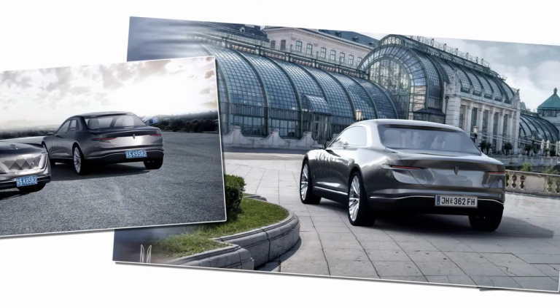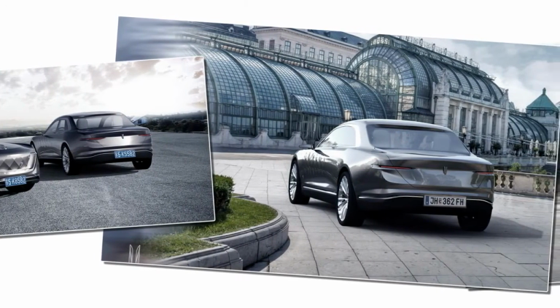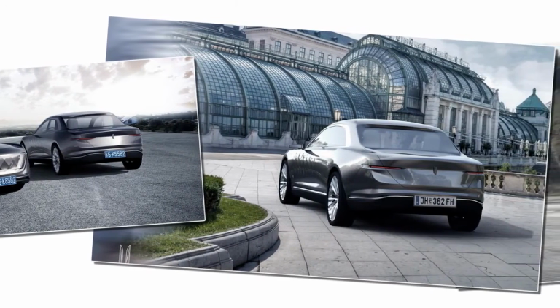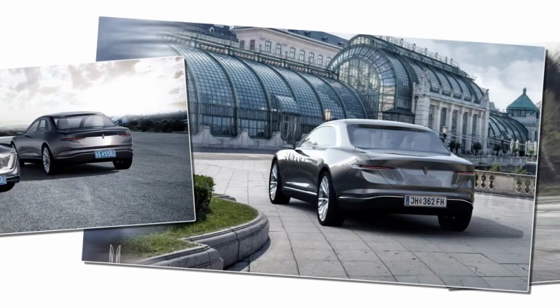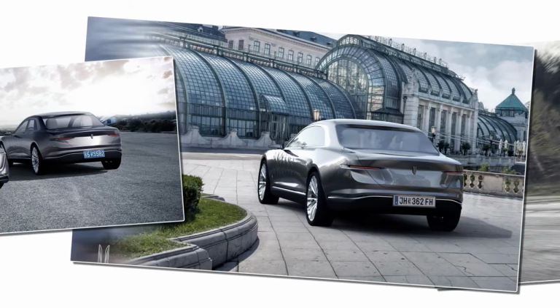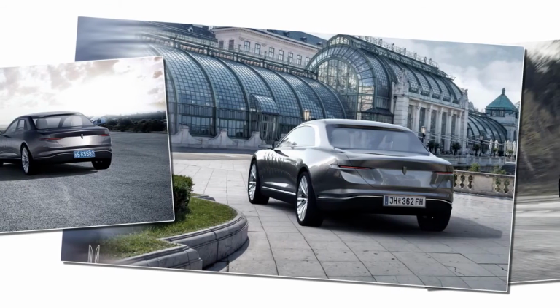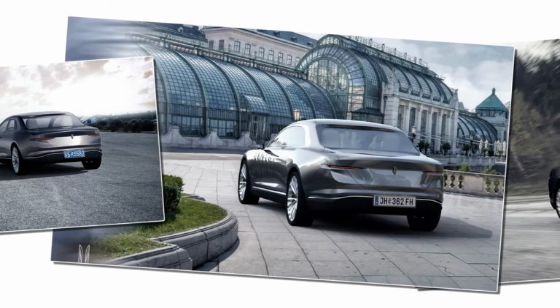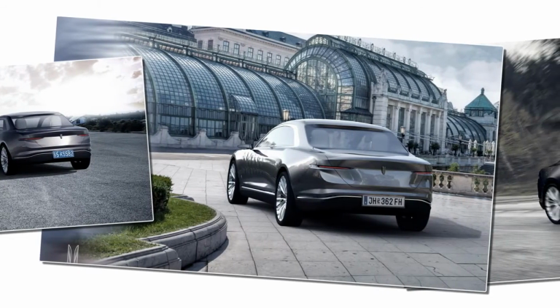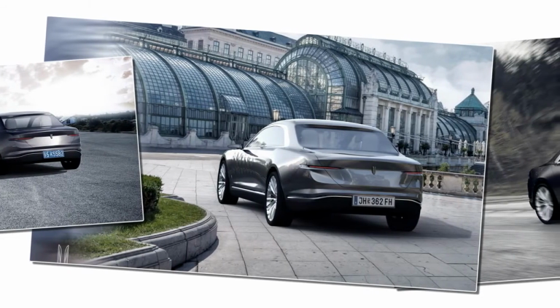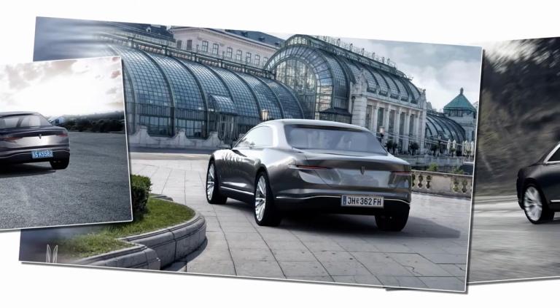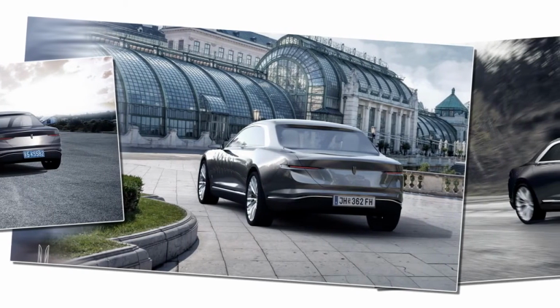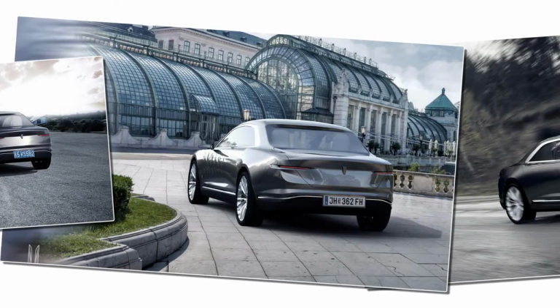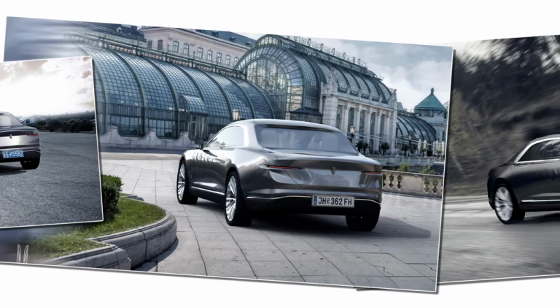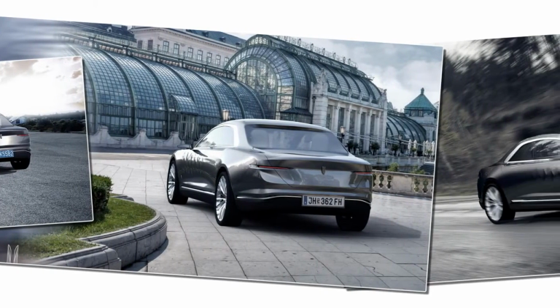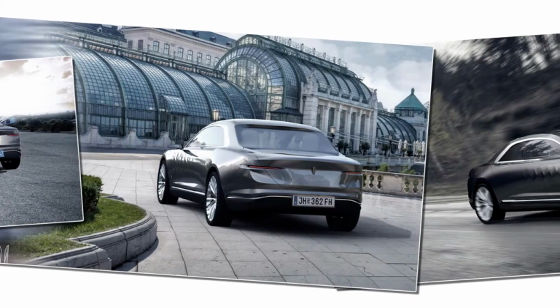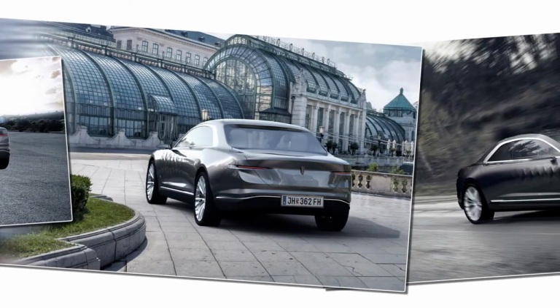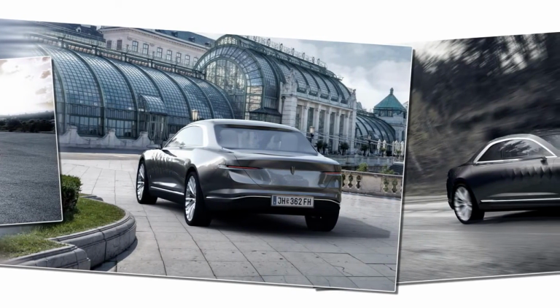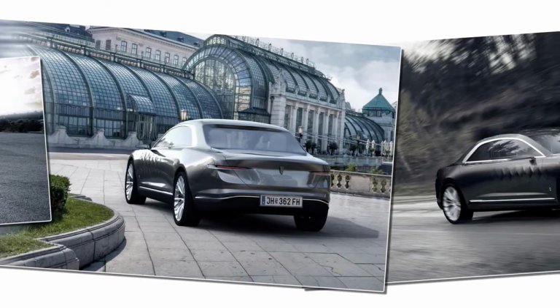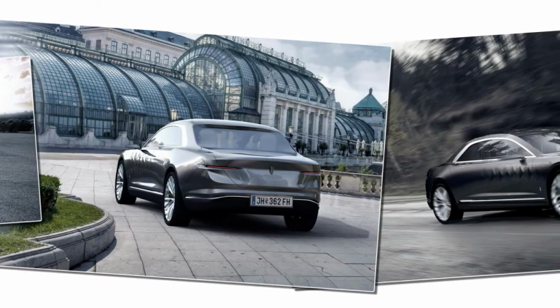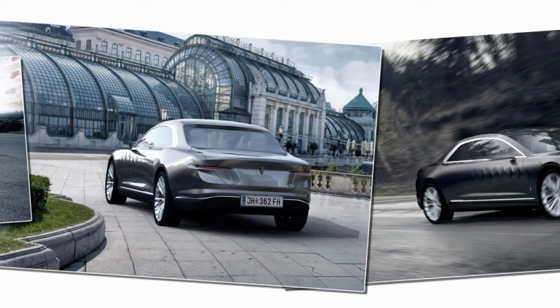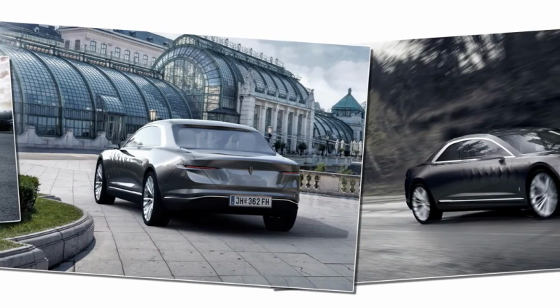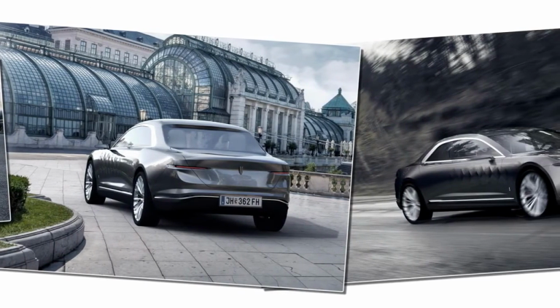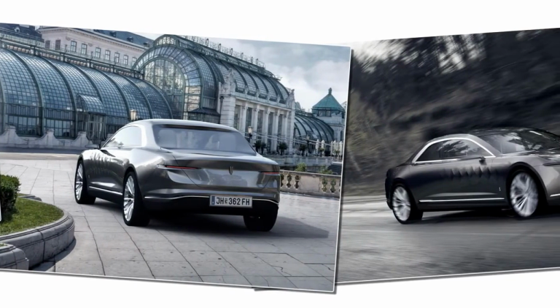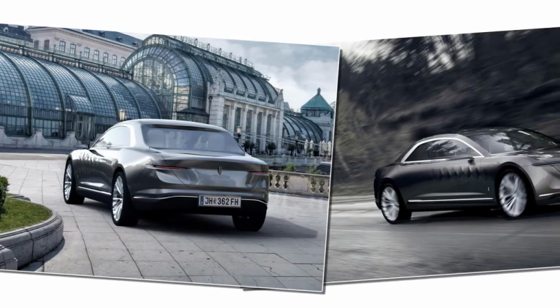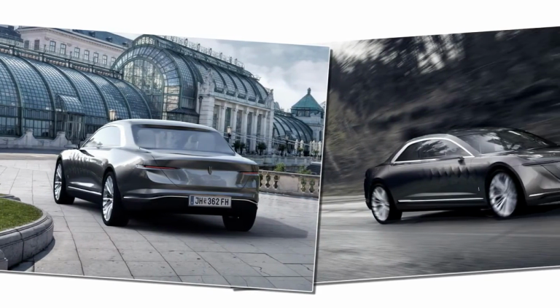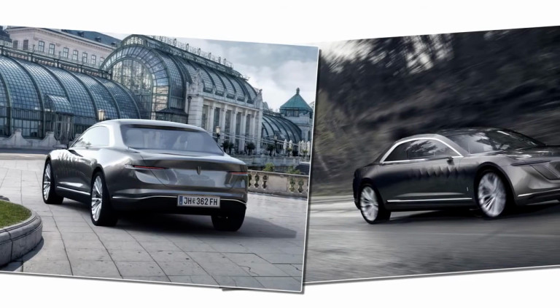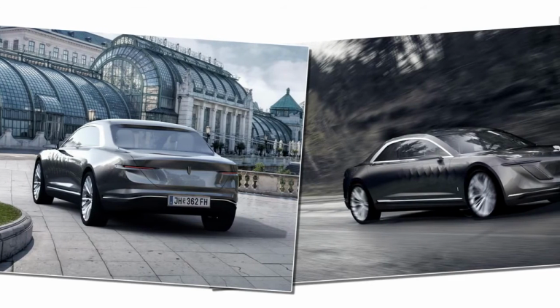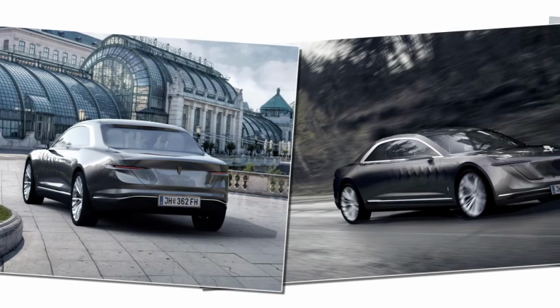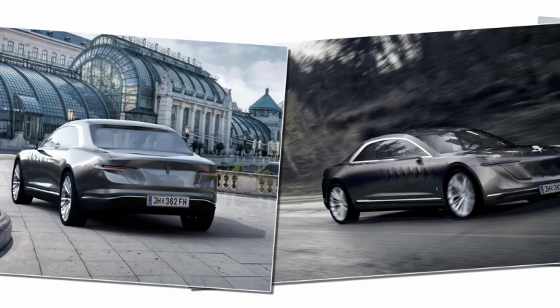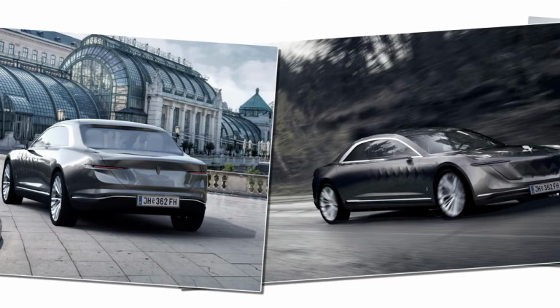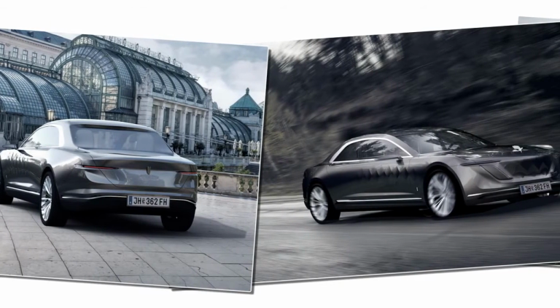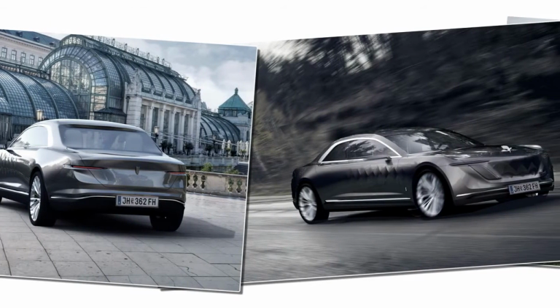The seats feature an array of elements and sensors — they are heated and cooled, massaging, and can even measure the passenger's pulse.